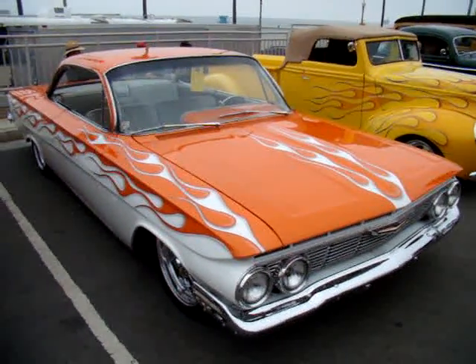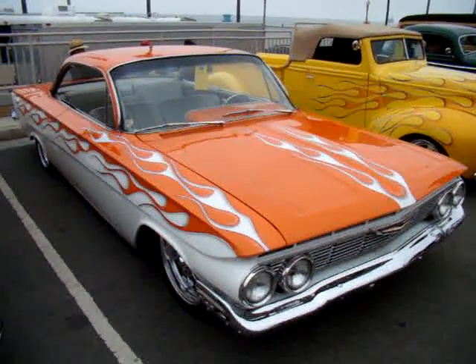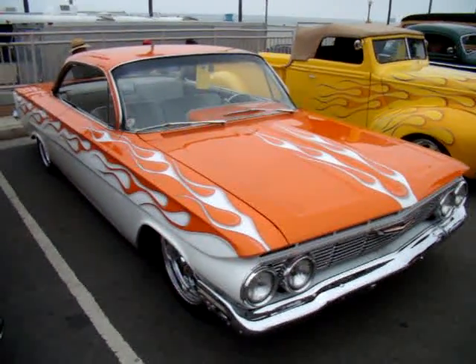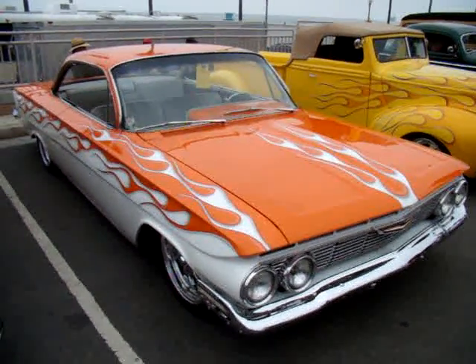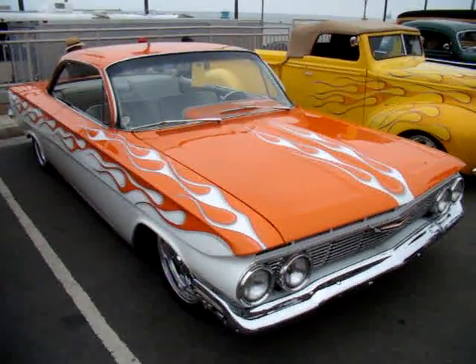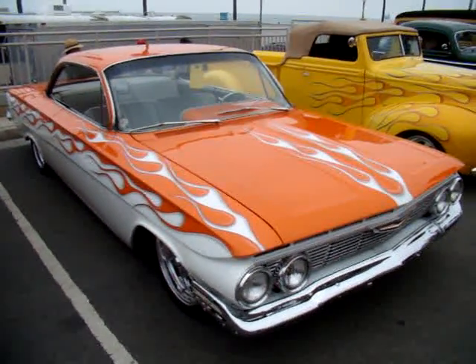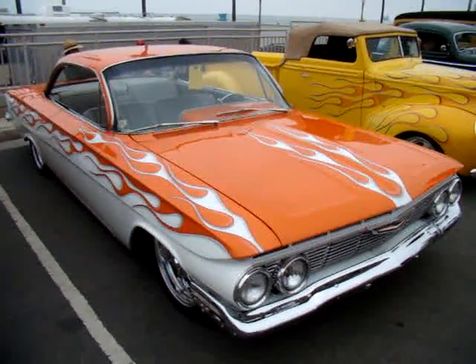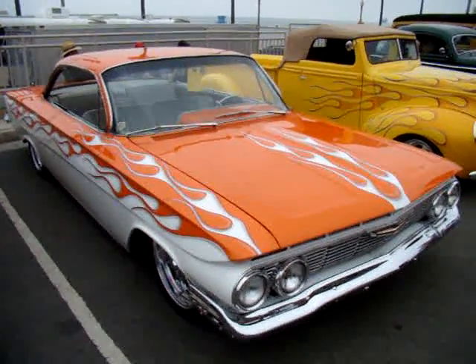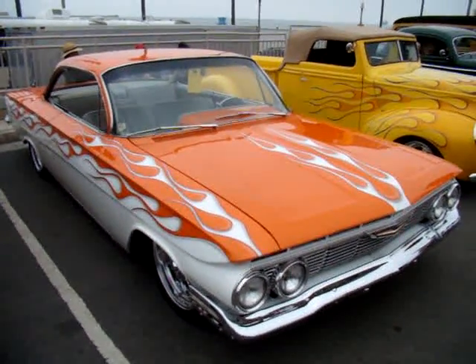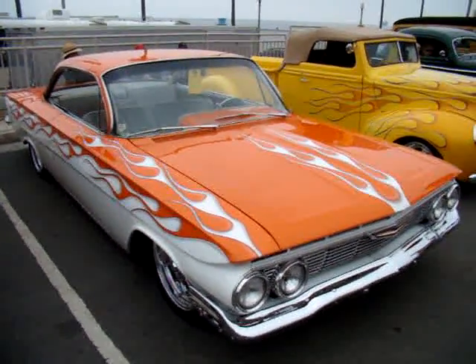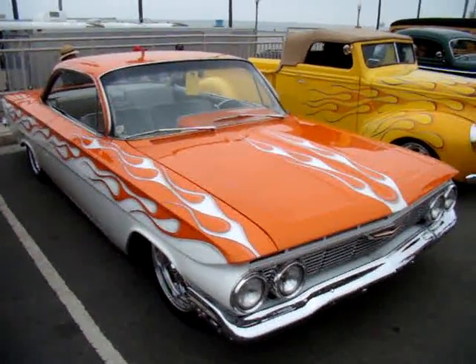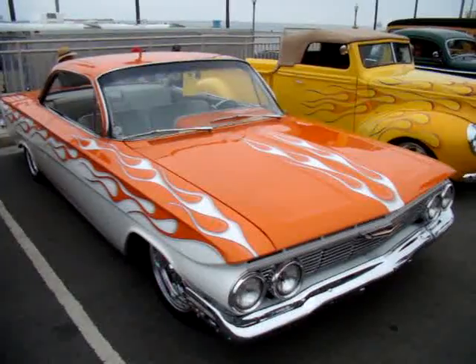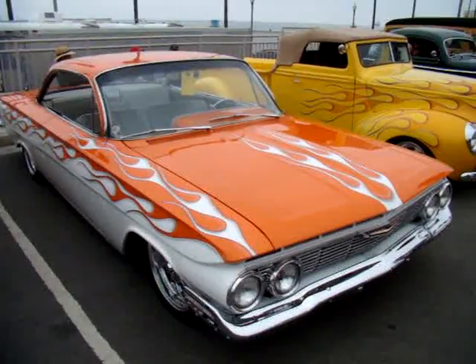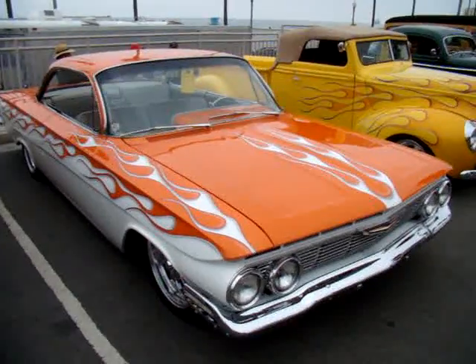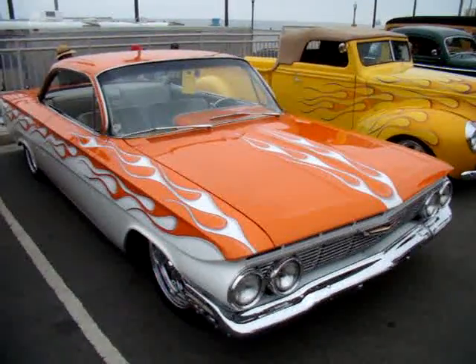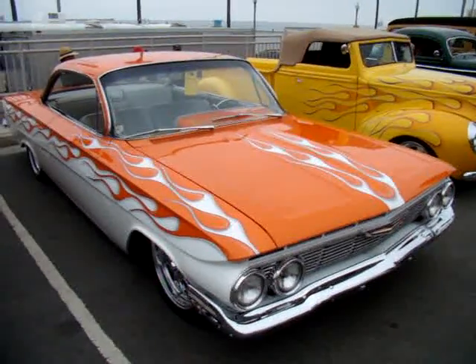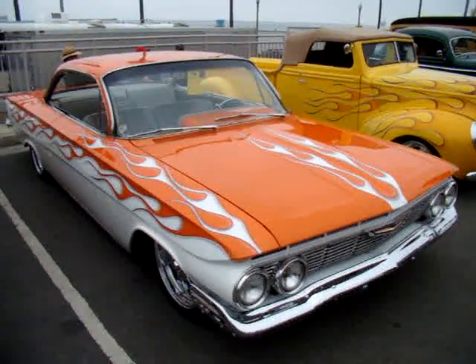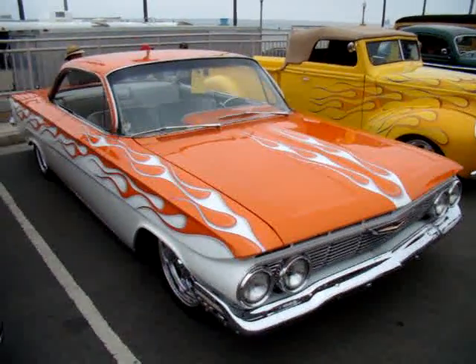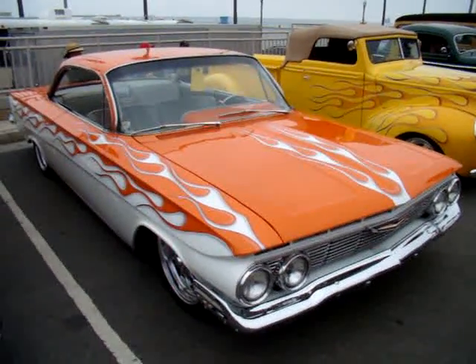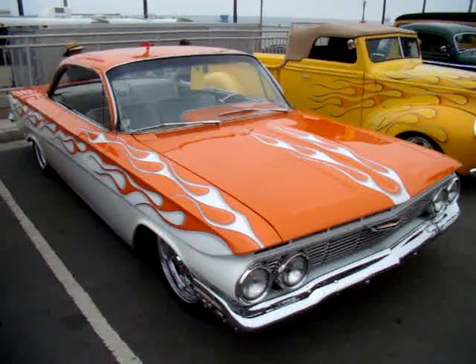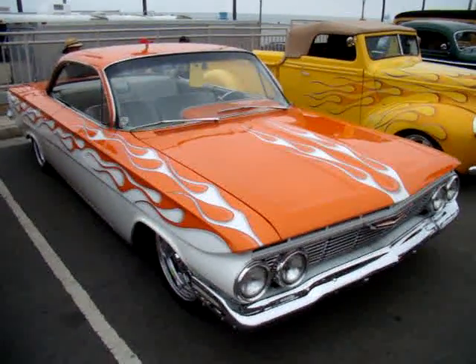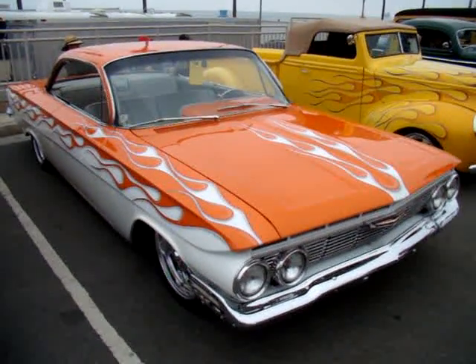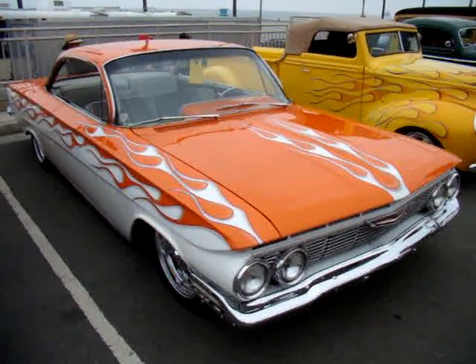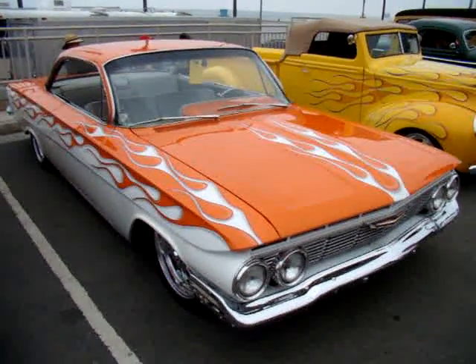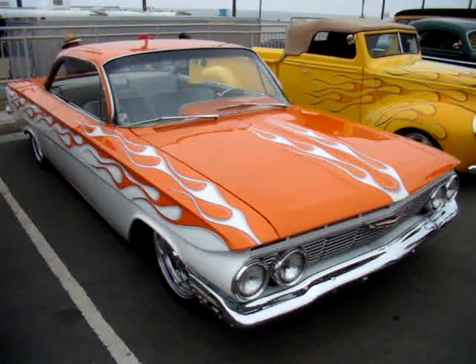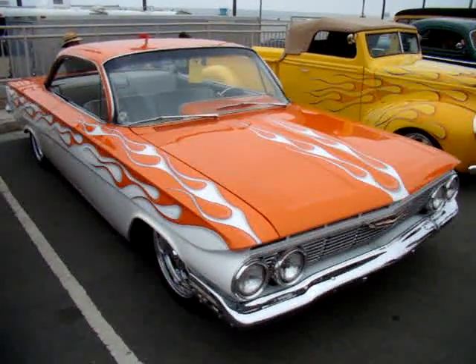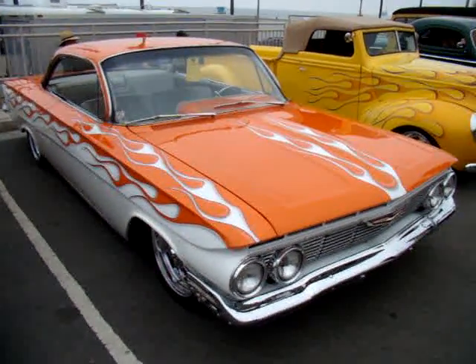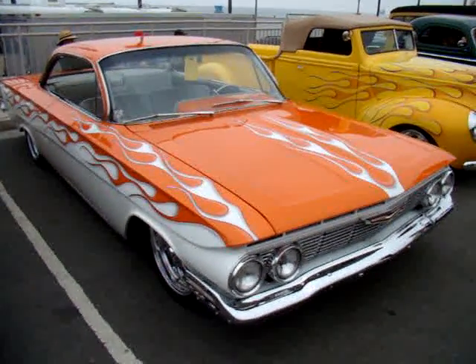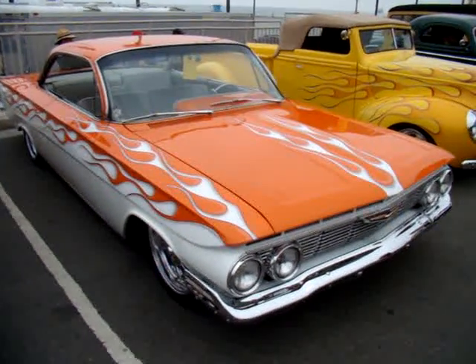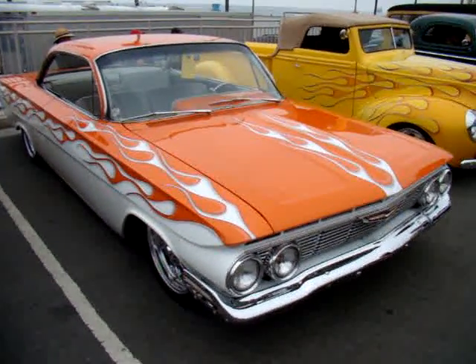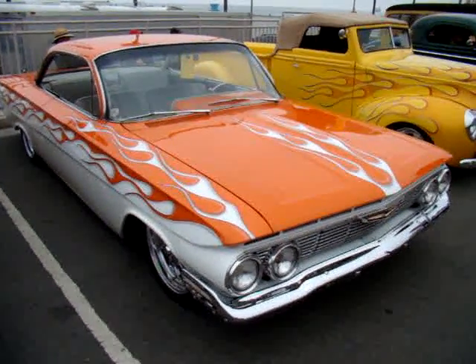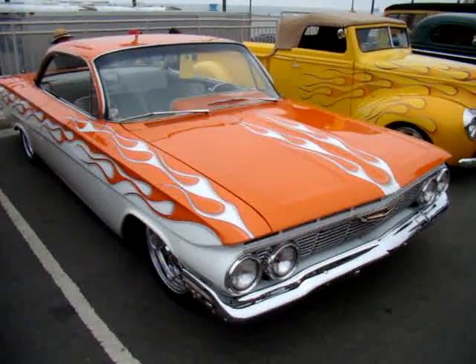1961 Impala, and we are at the Huntington Beach Classic Car Show.